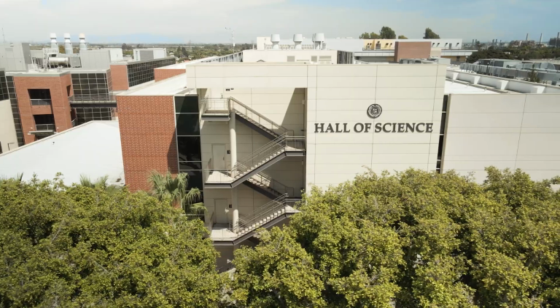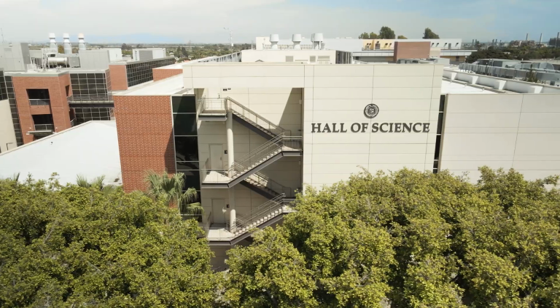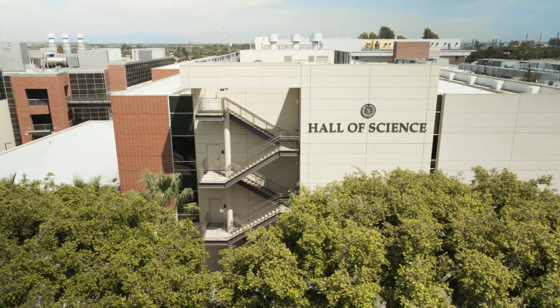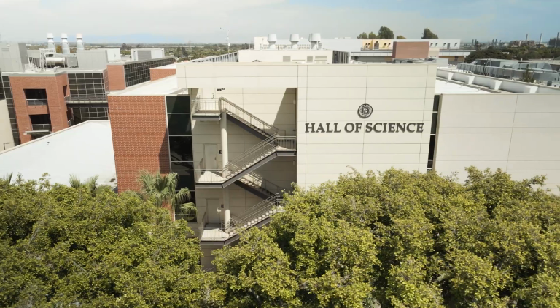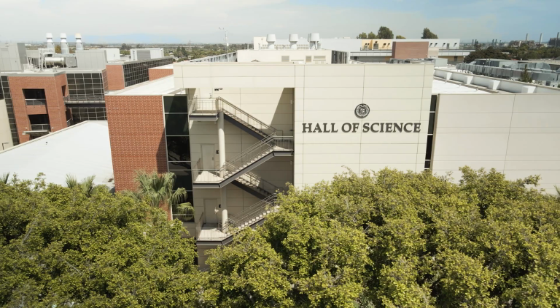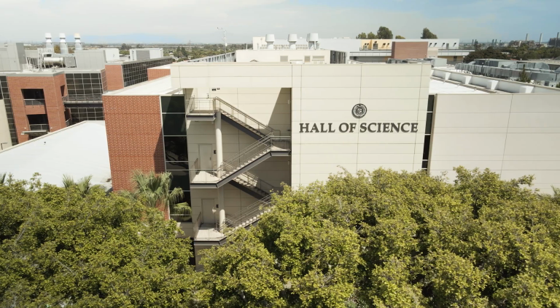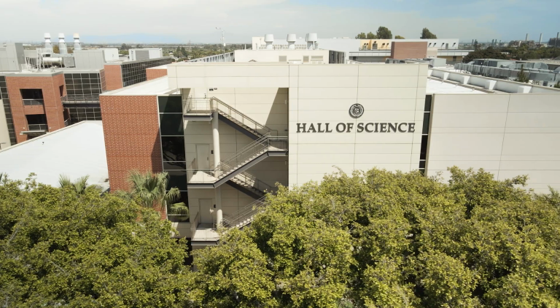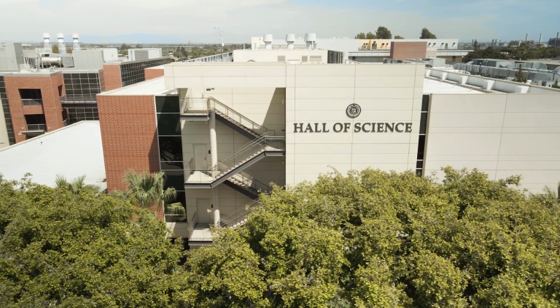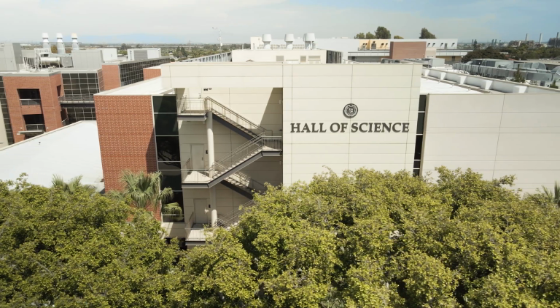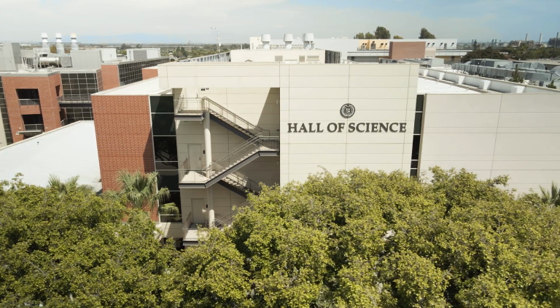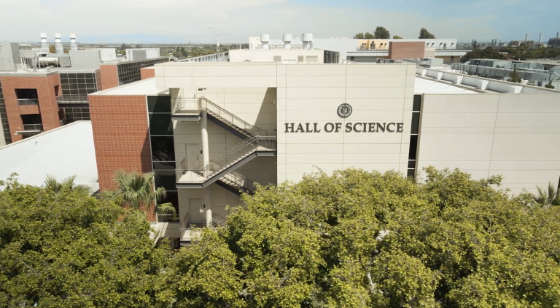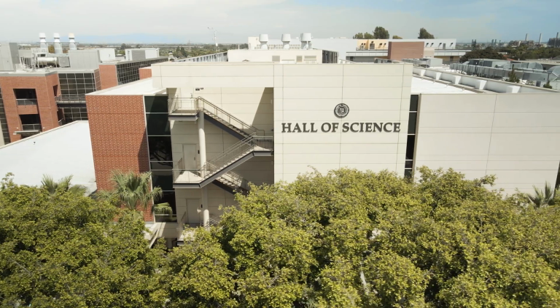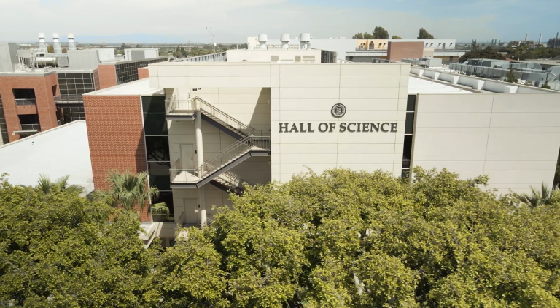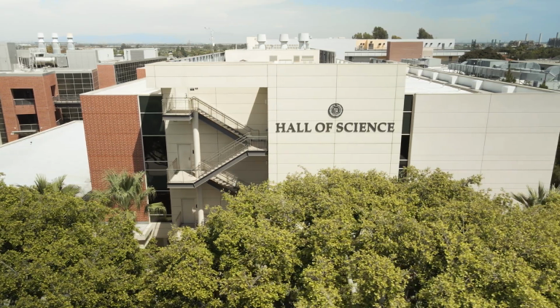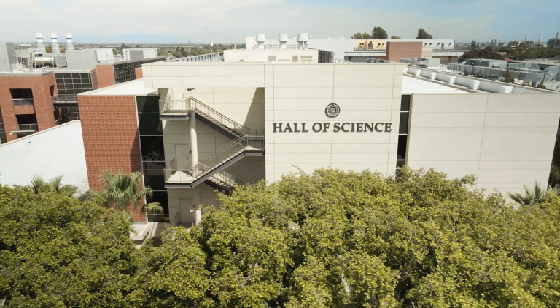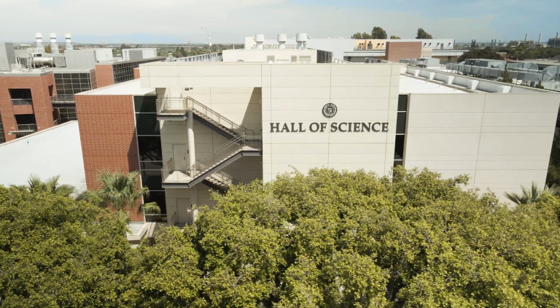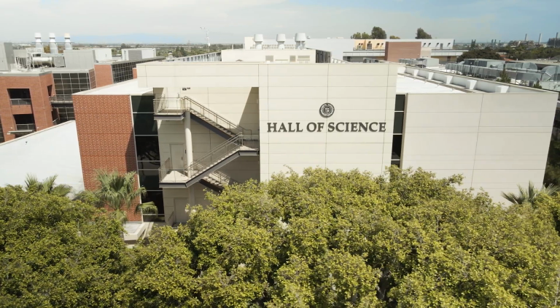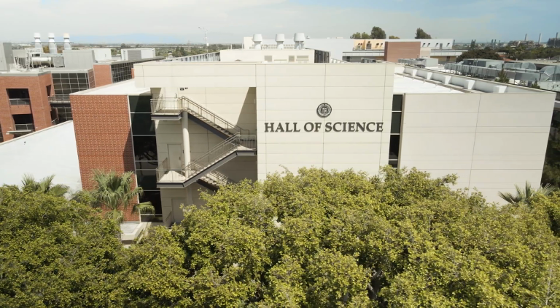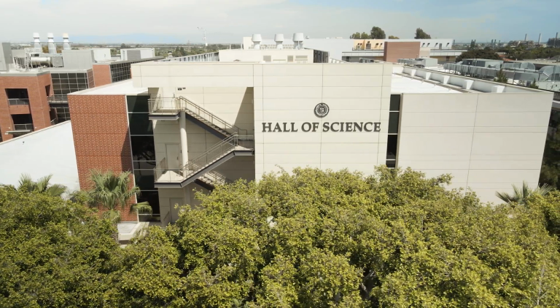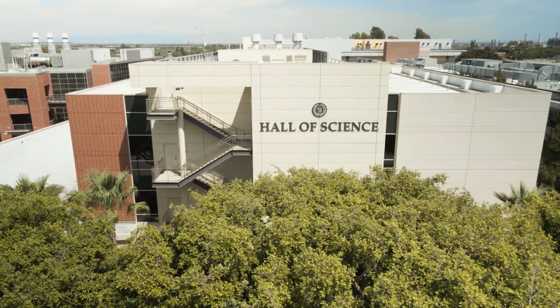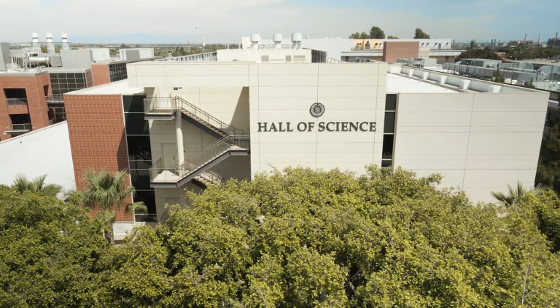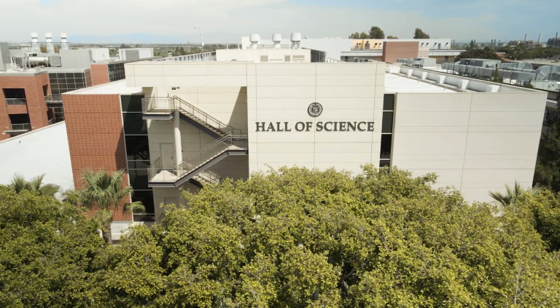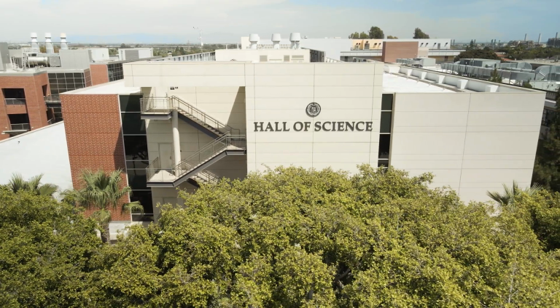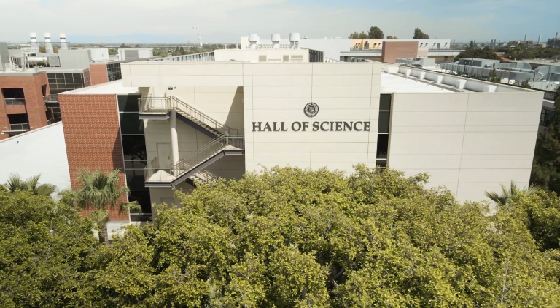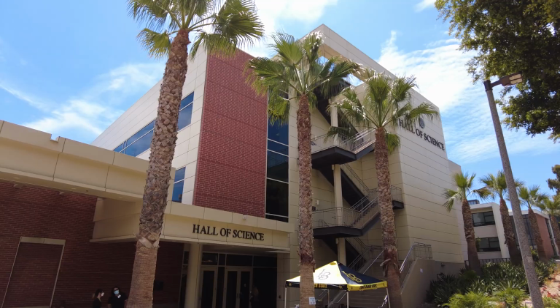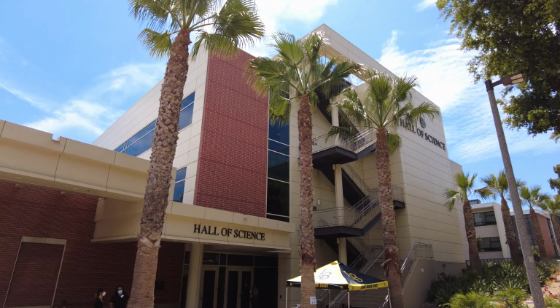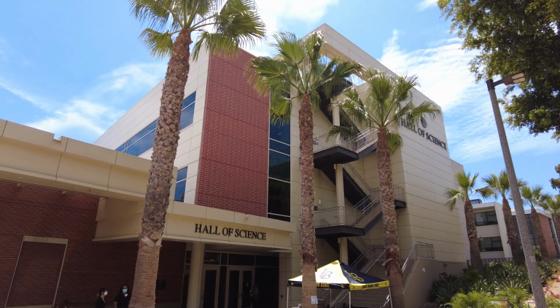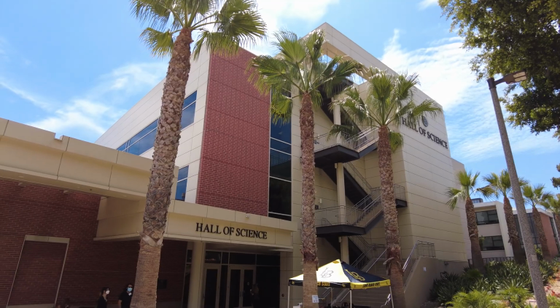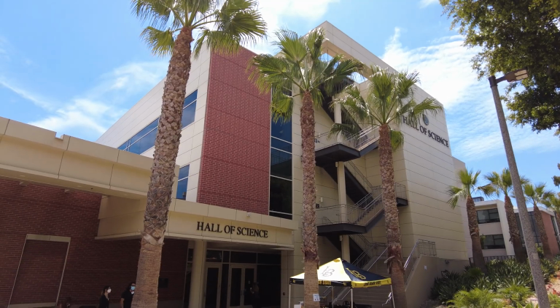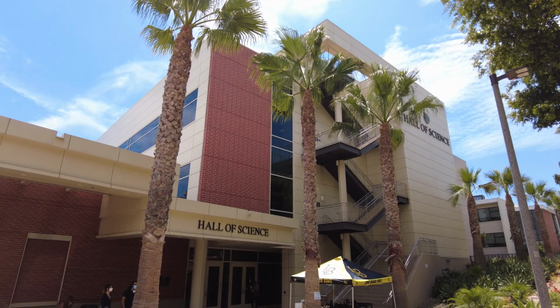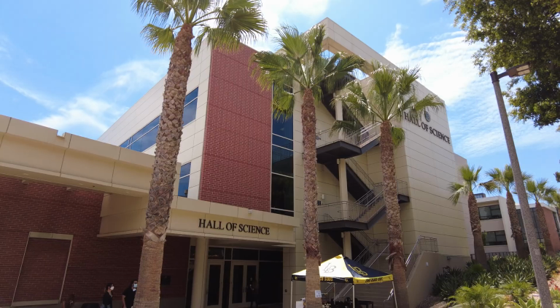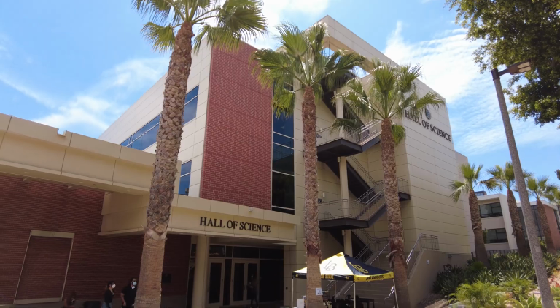In researching my recent video on the history of the Long Beach Shark Lab, I found out about this event.